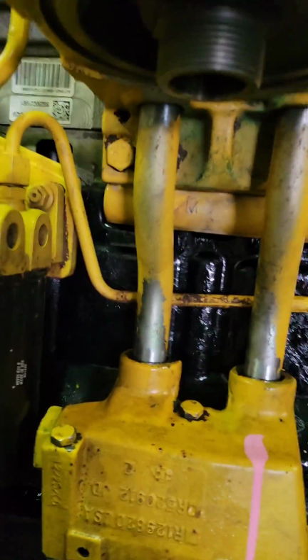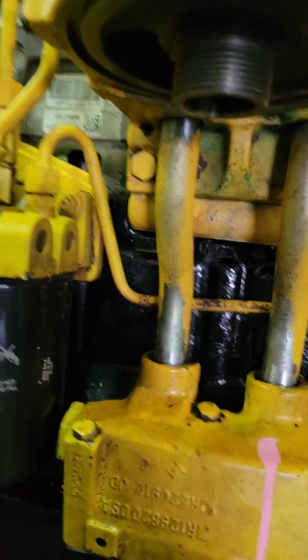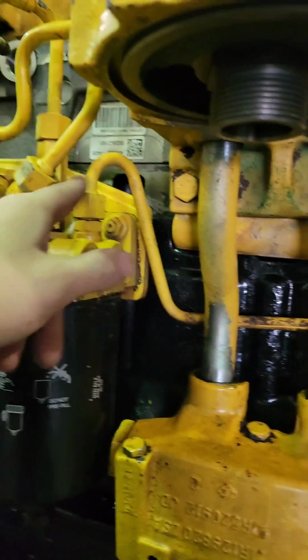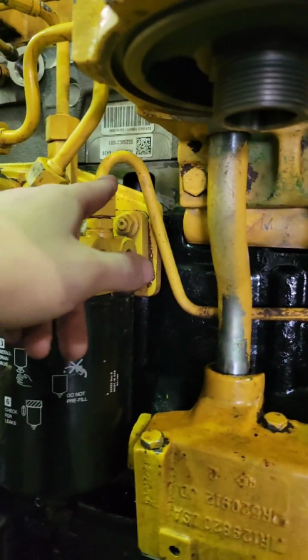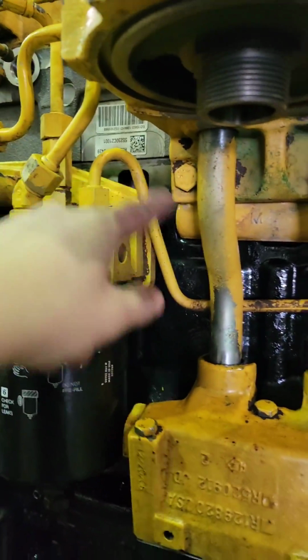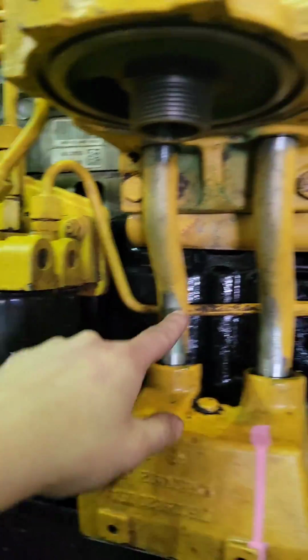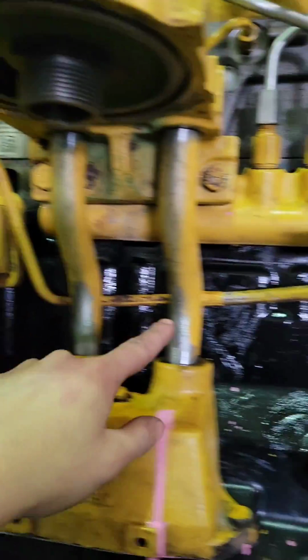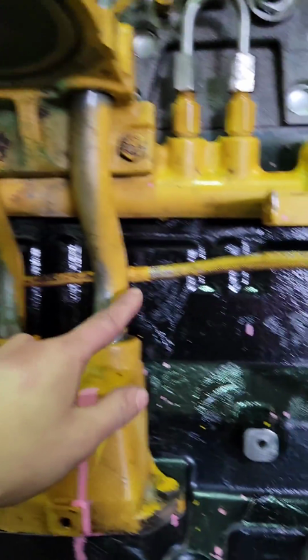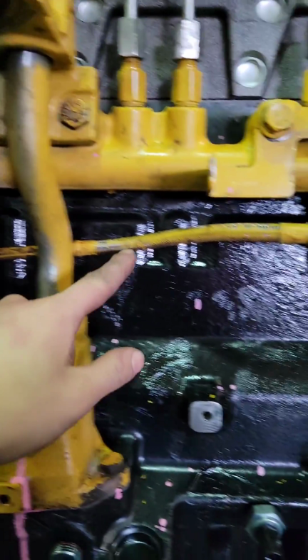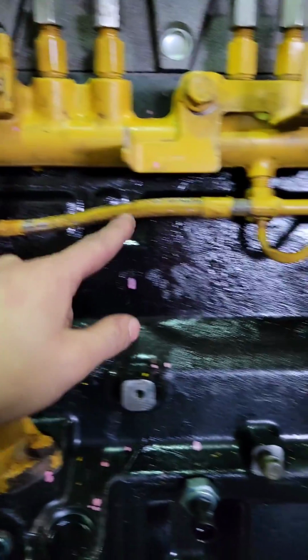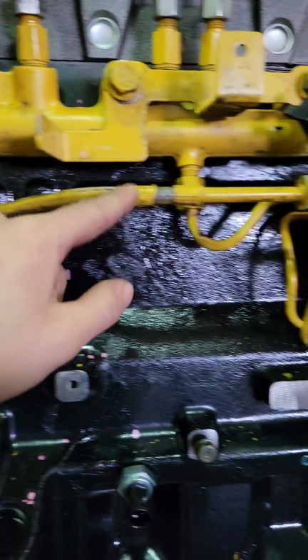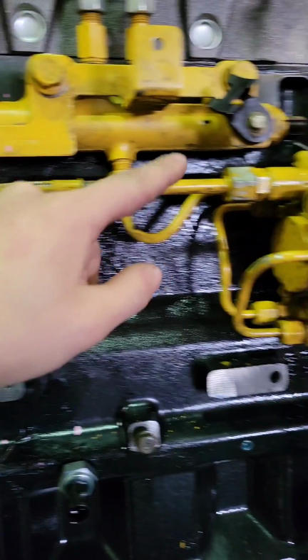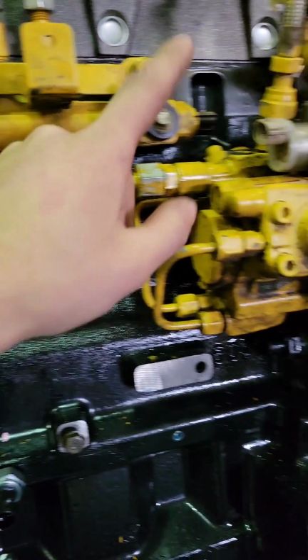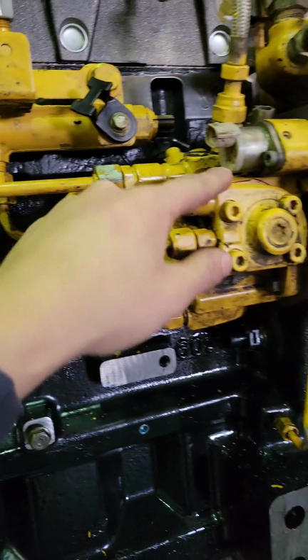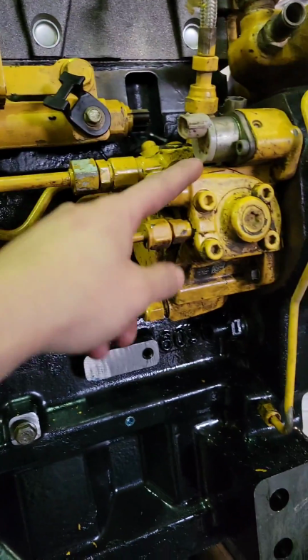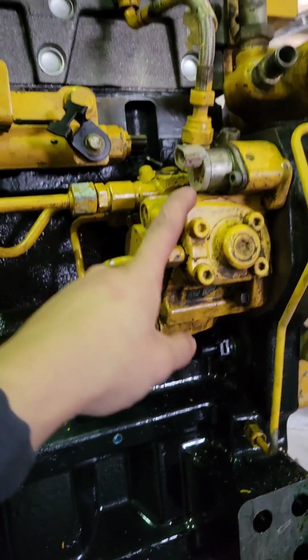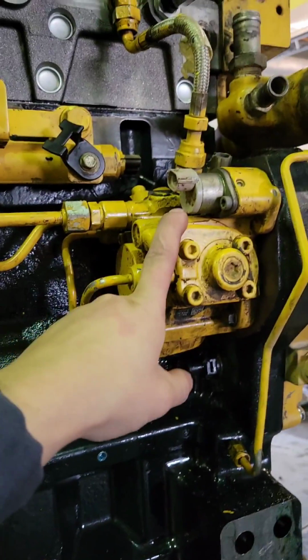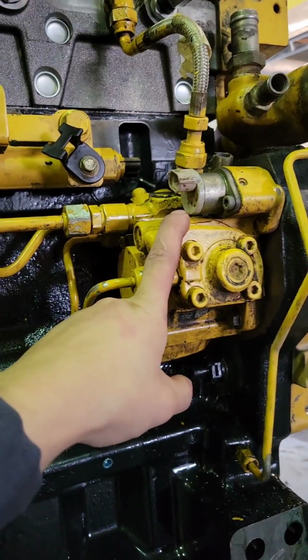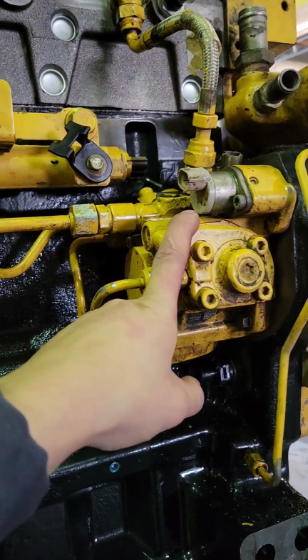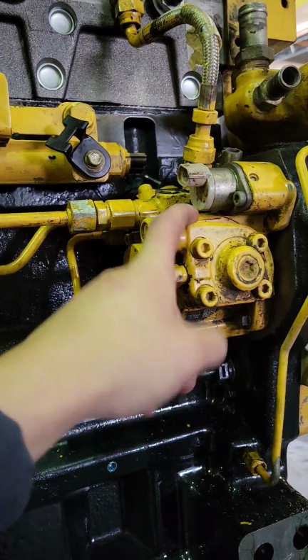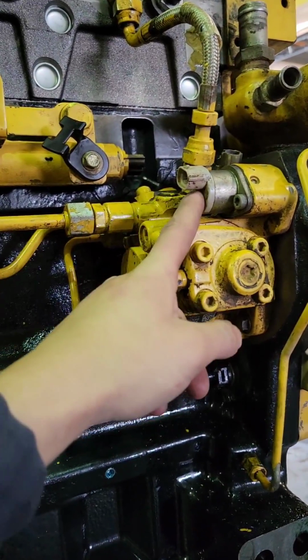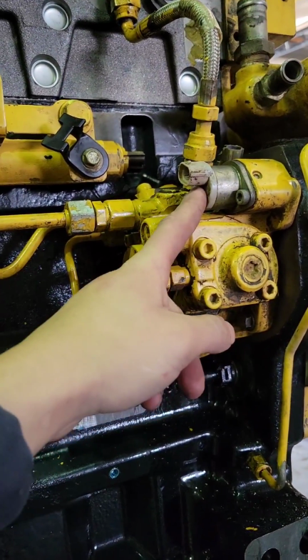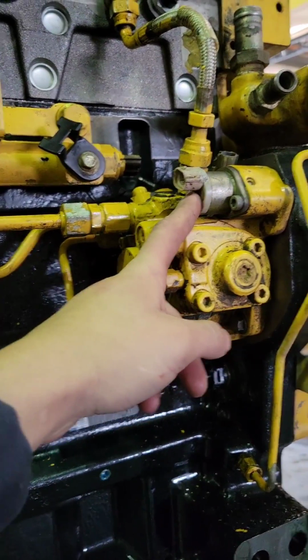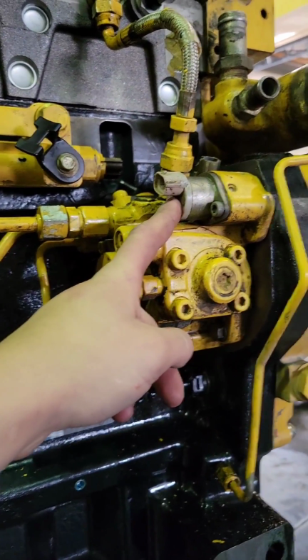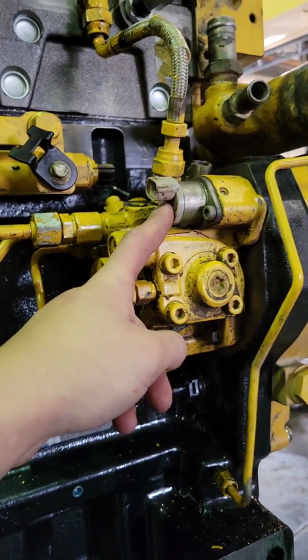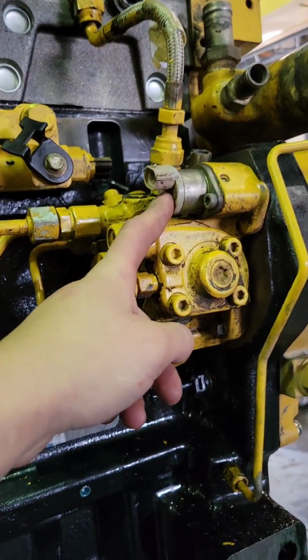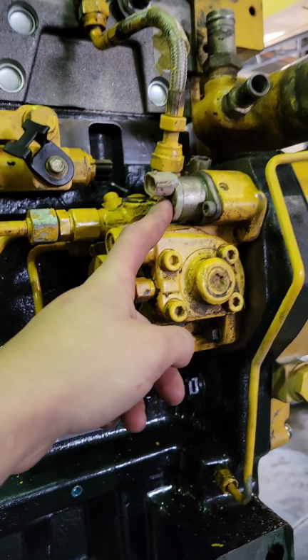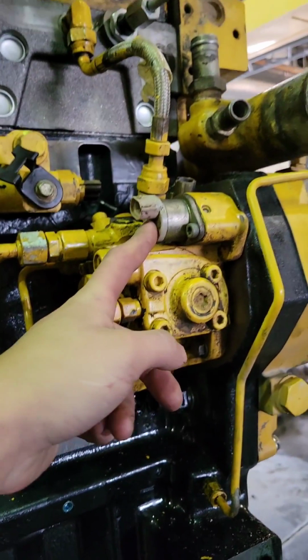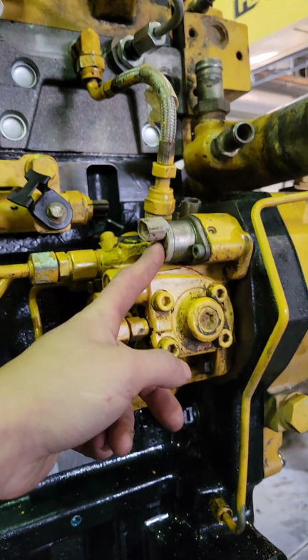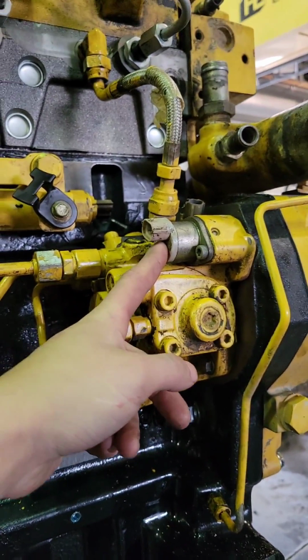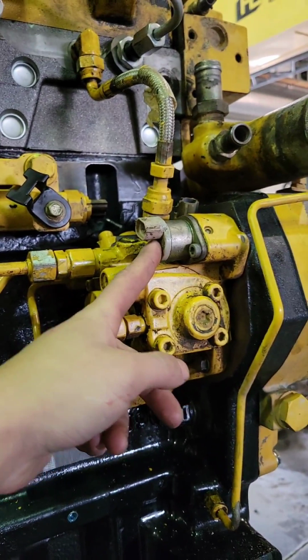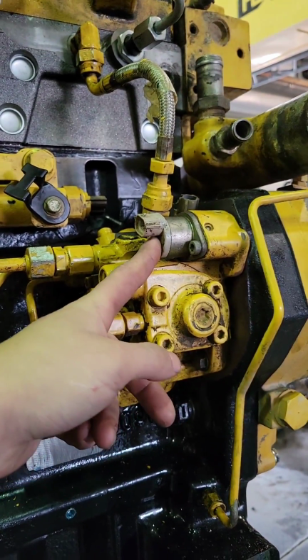This line transfers the fuel to your high-pressure fuel pump. This is your suction control valve — that is what controls your pump flow.